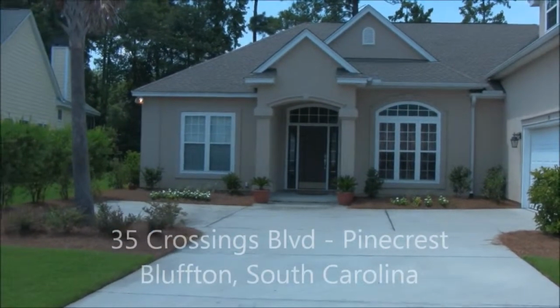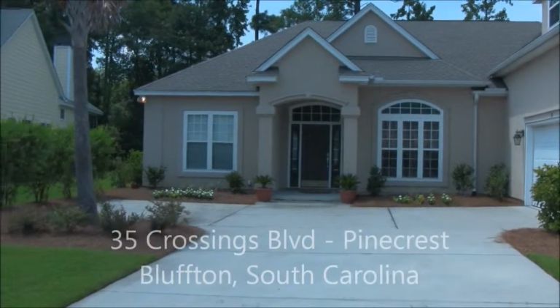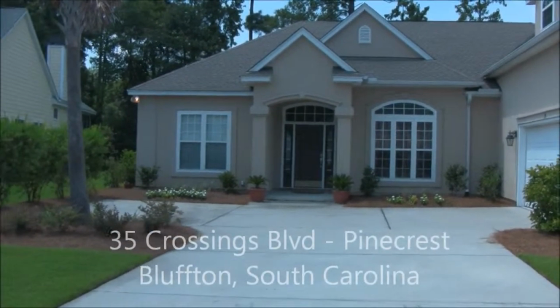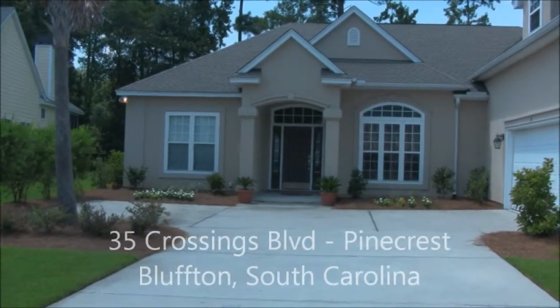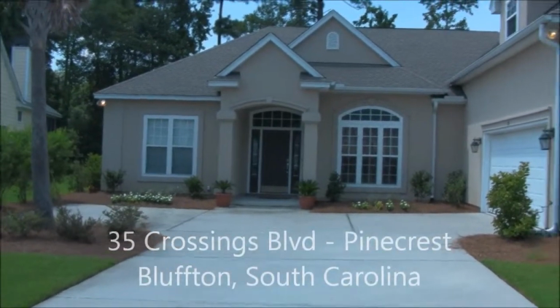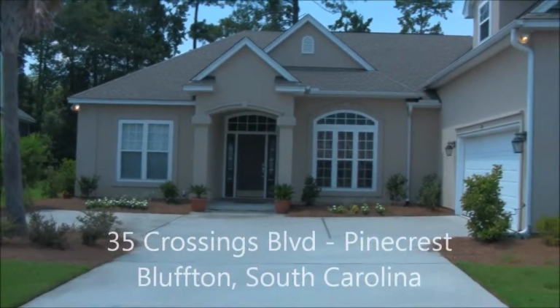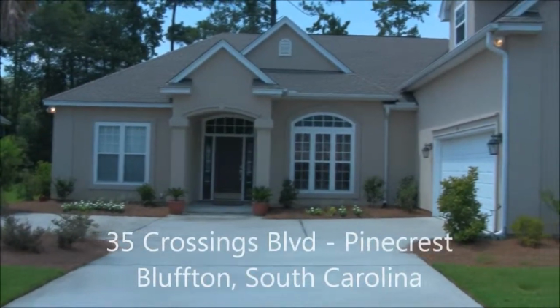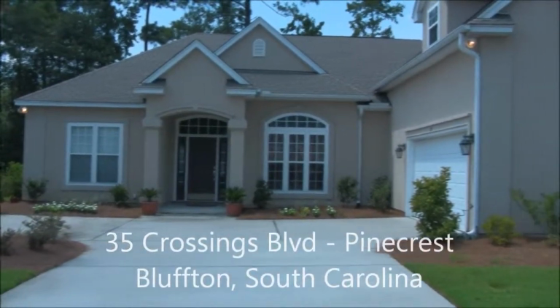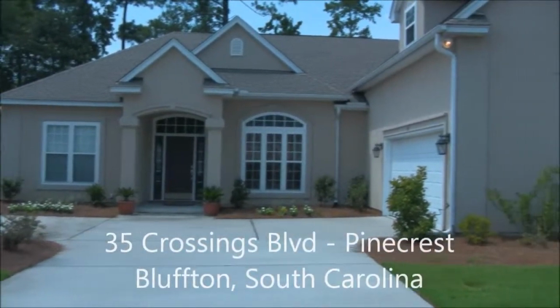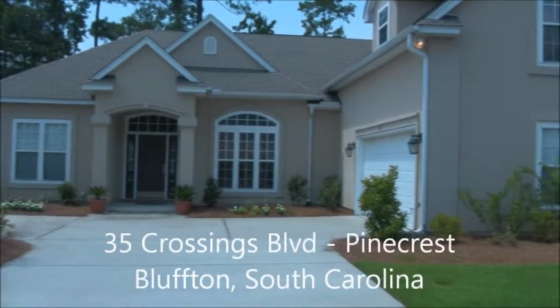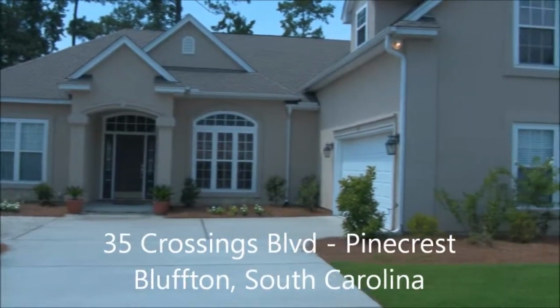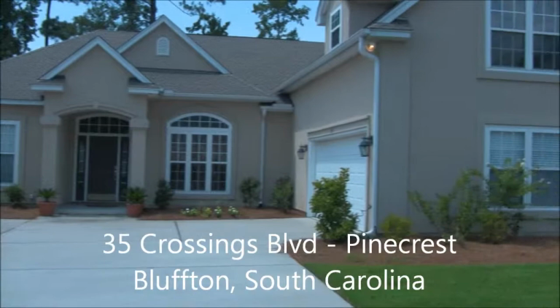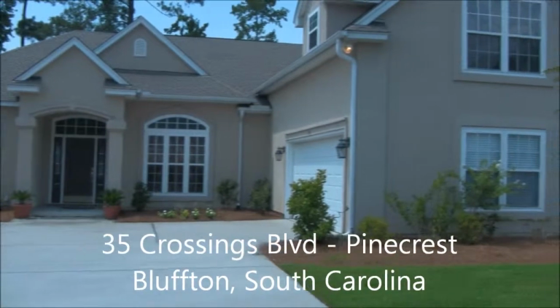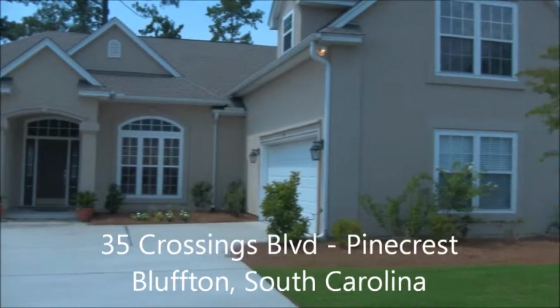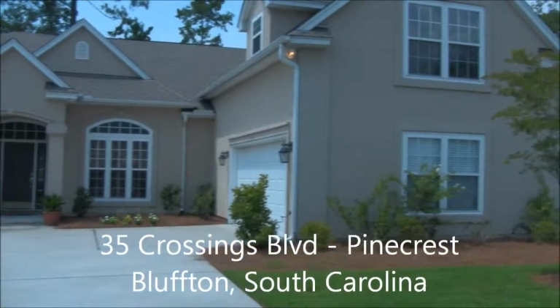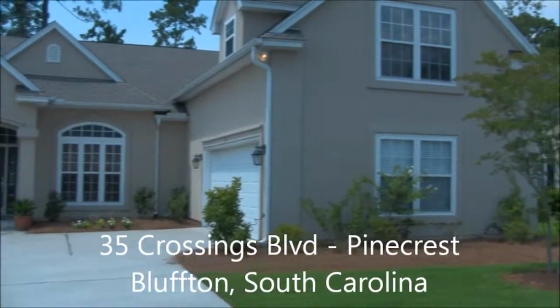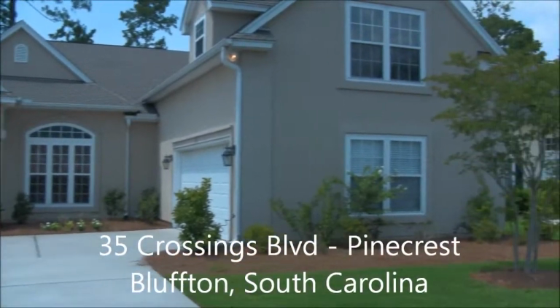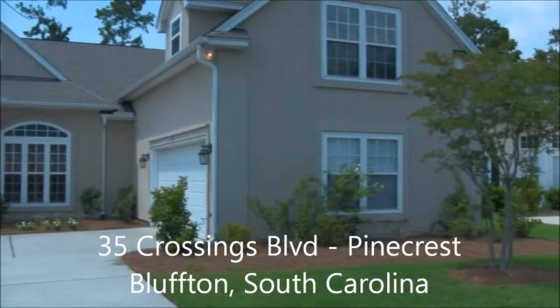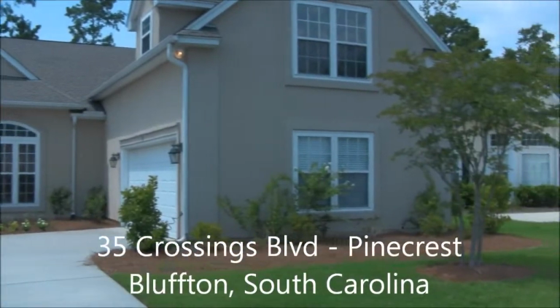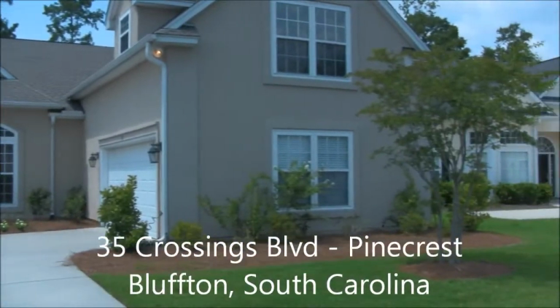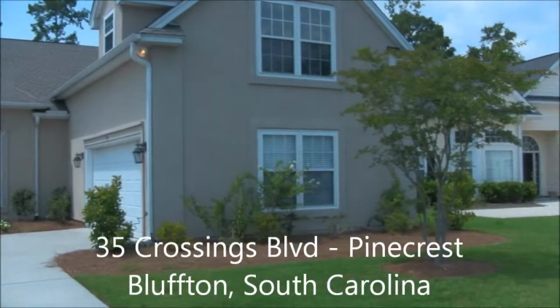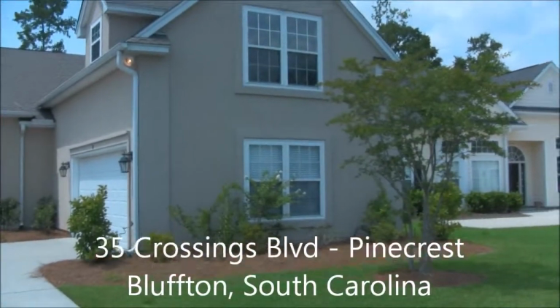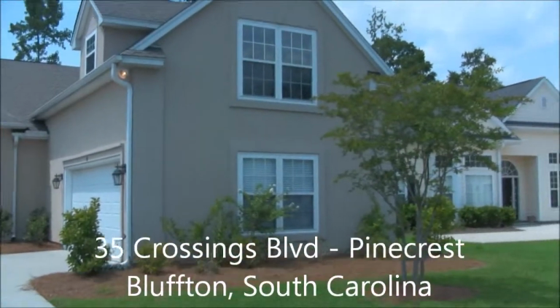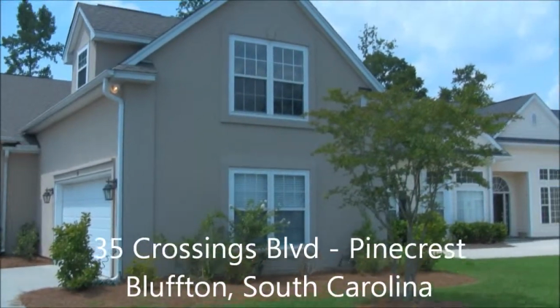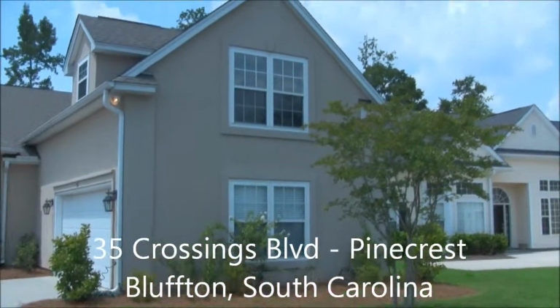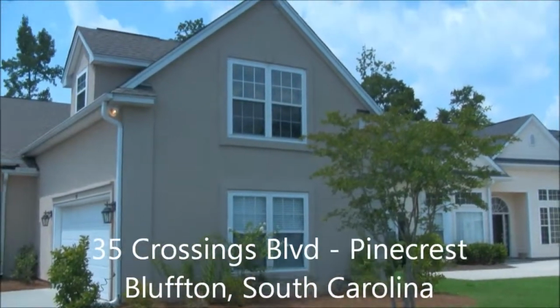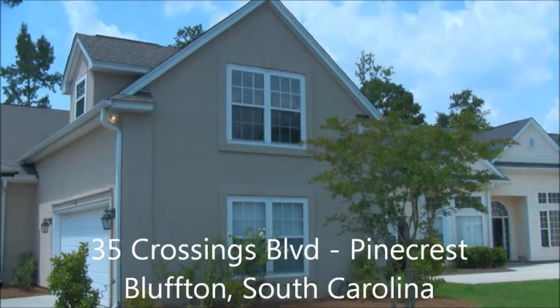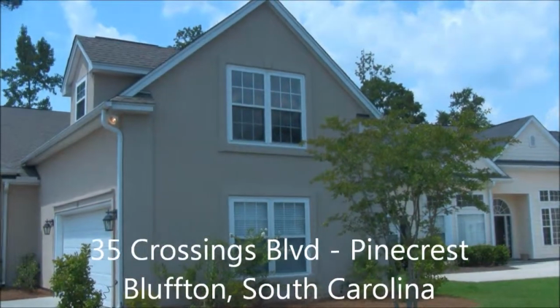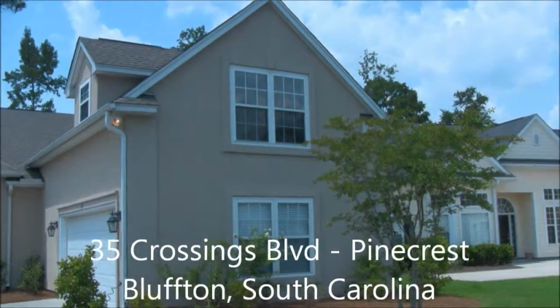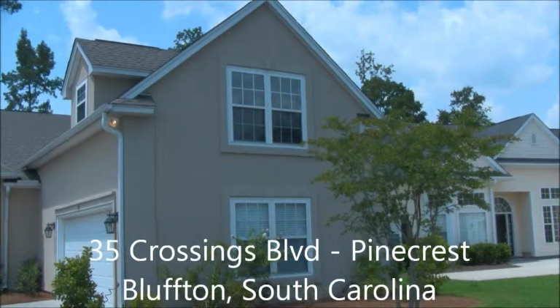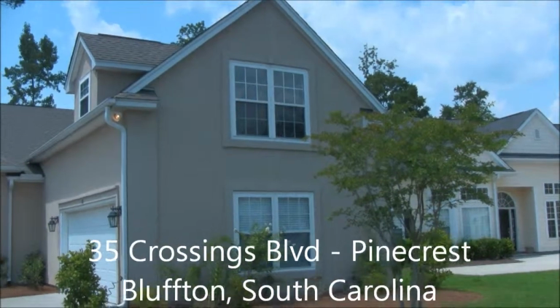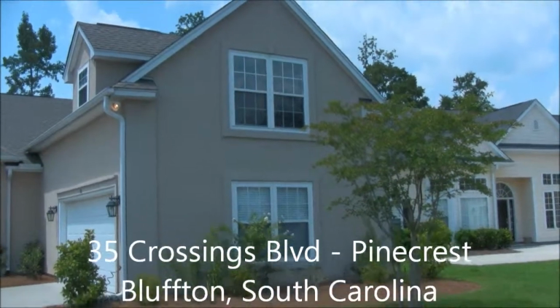35 Crossings Boulevard, Pinecrest, in Bluffton, South Carolina.